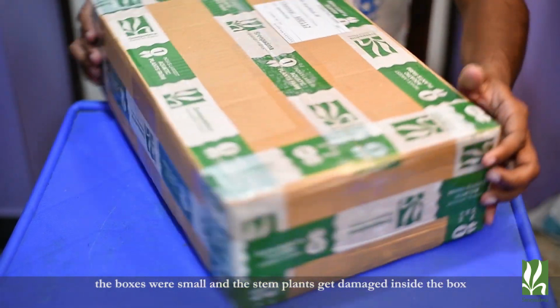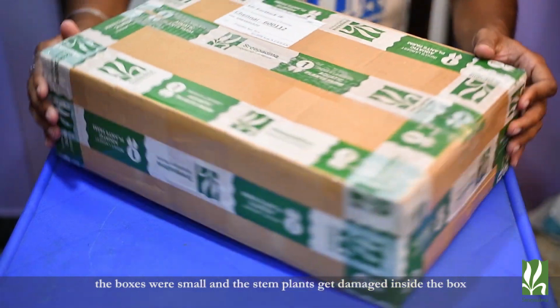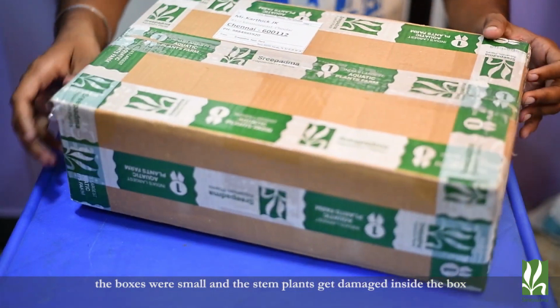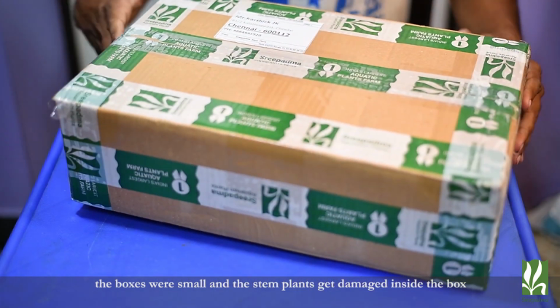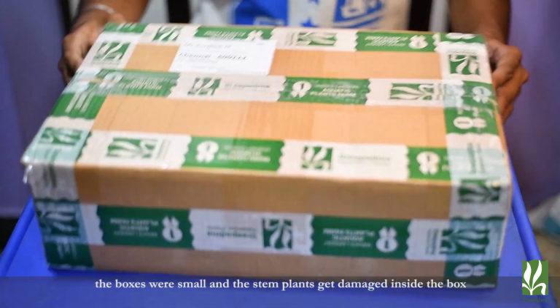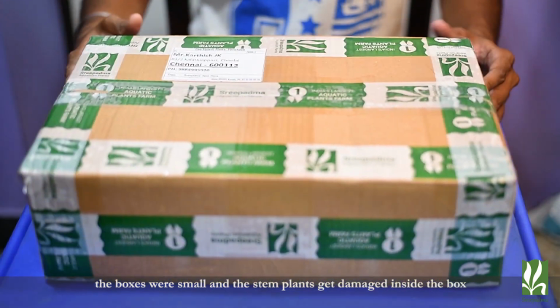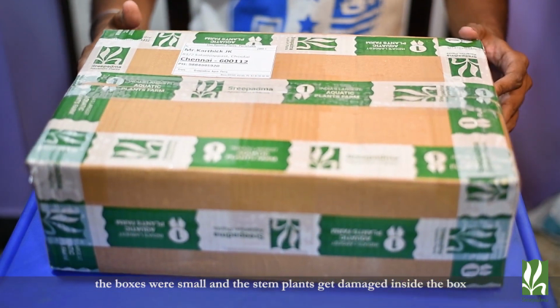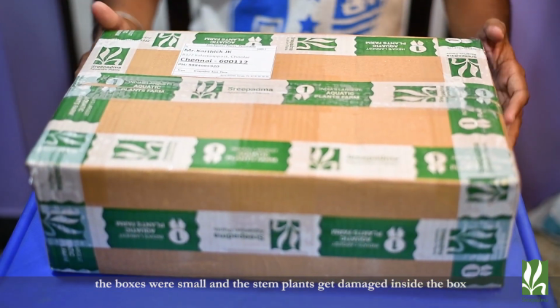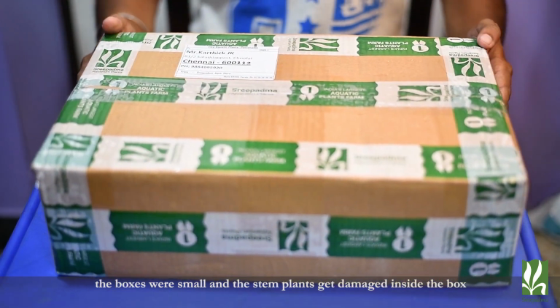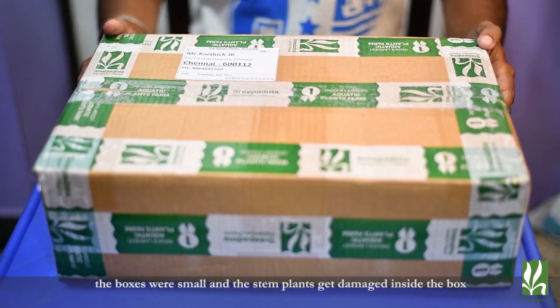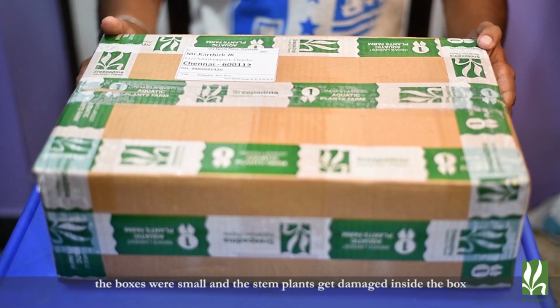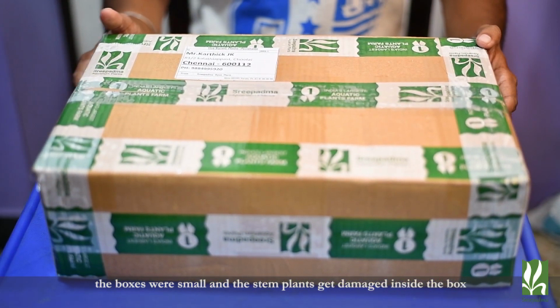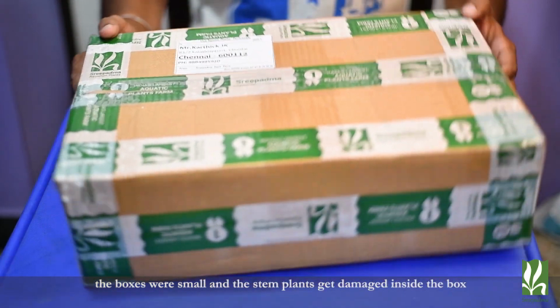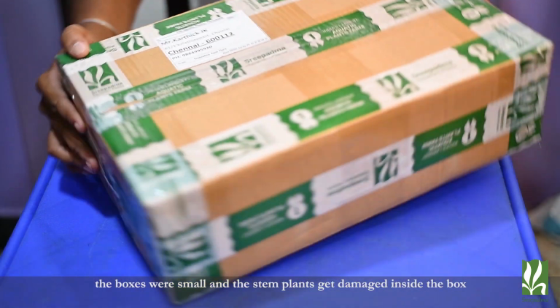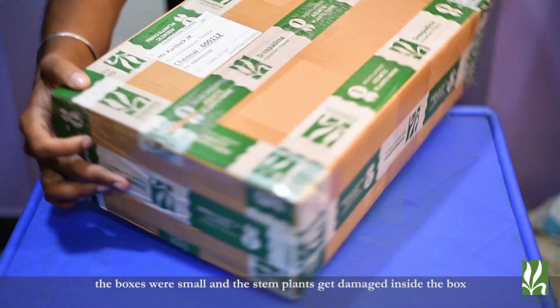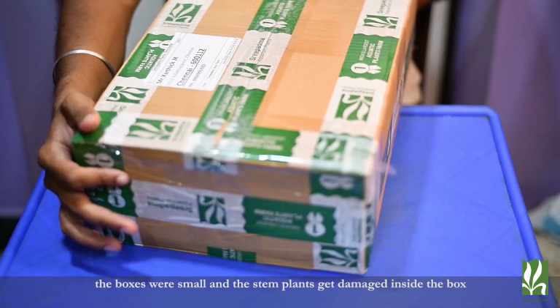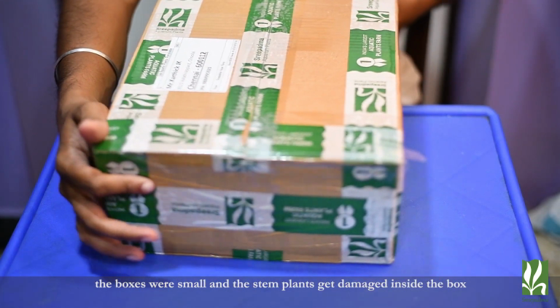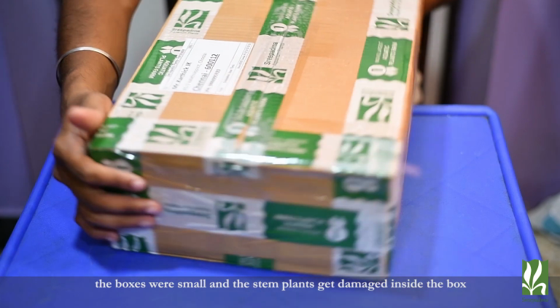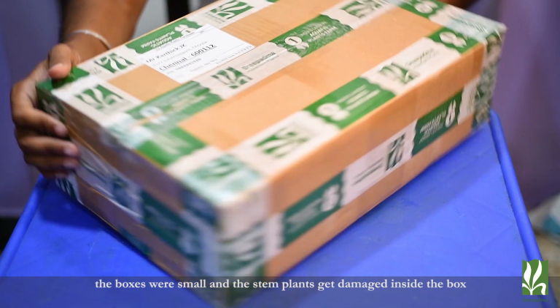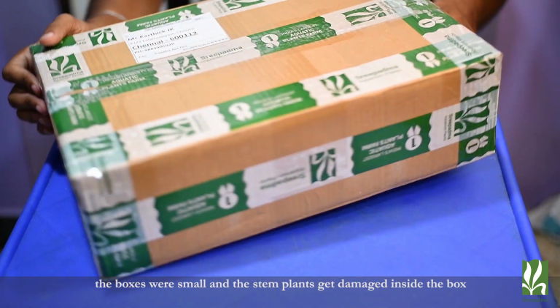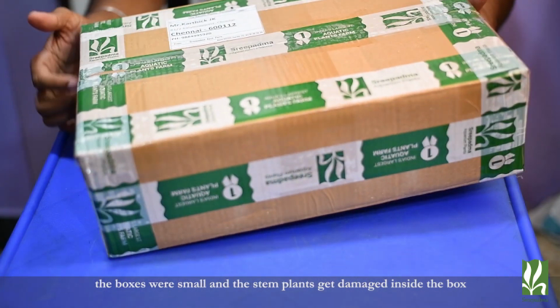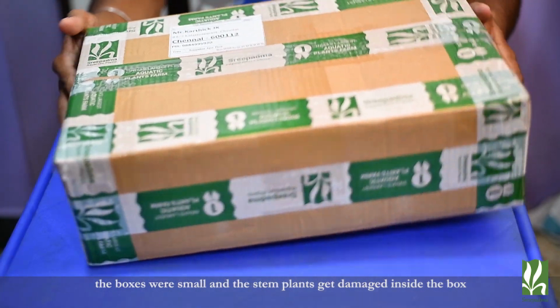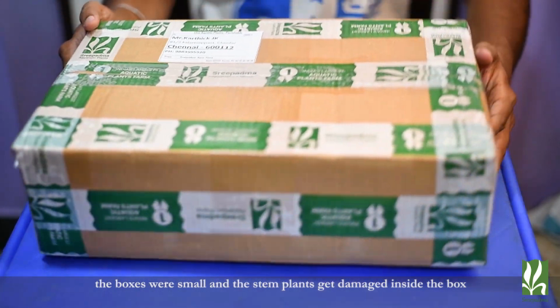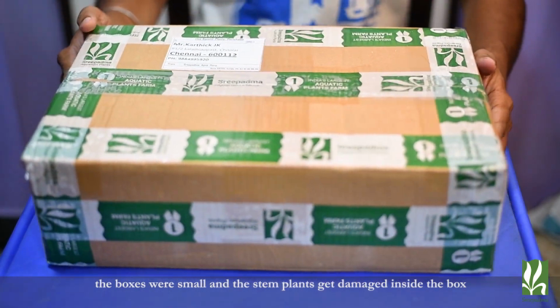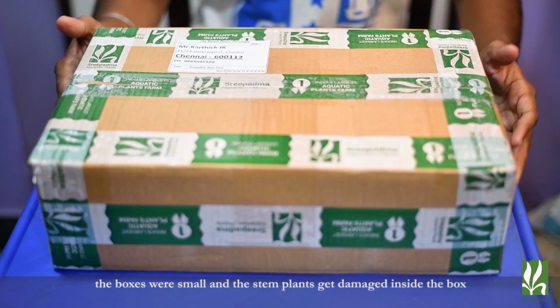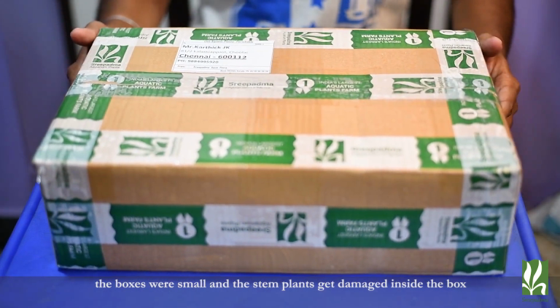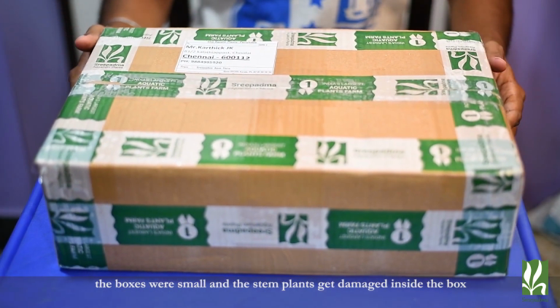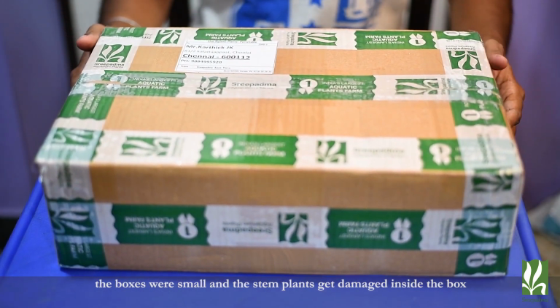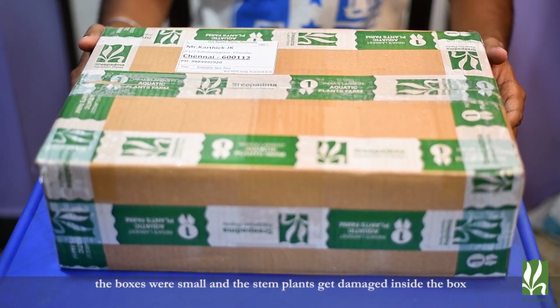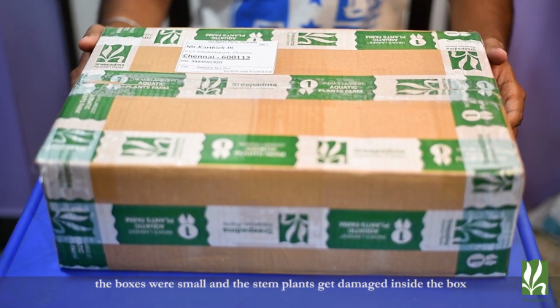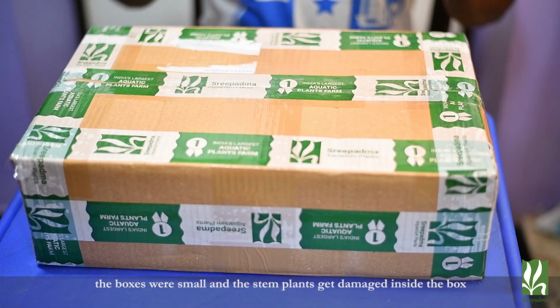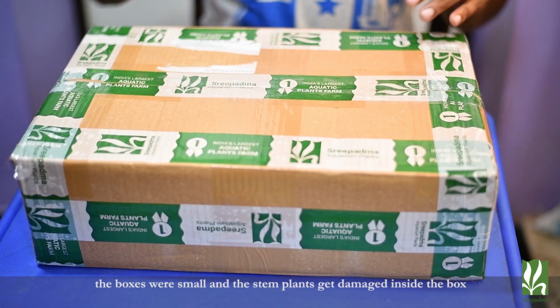If you want to choose the stems, you can also choose the boxes.